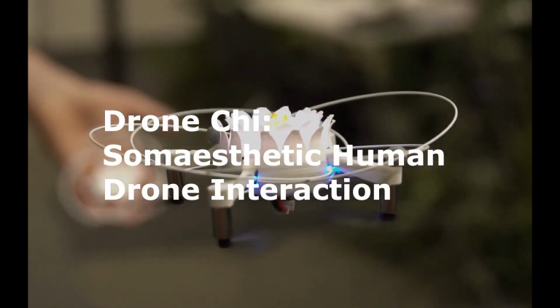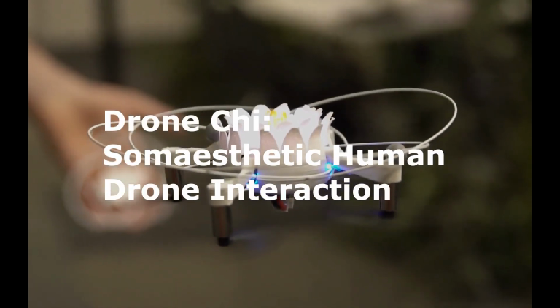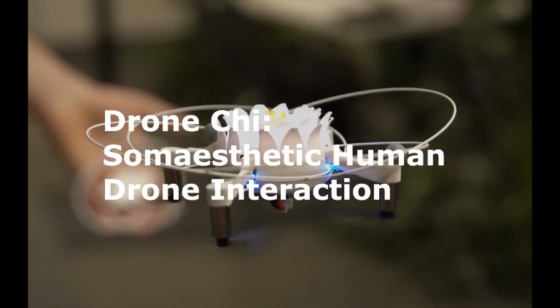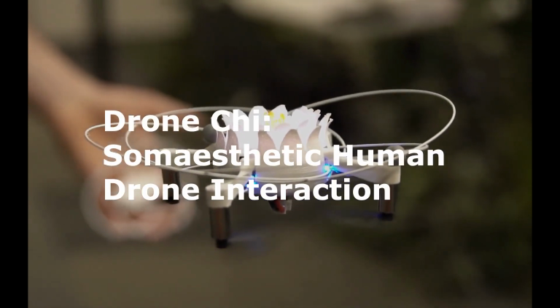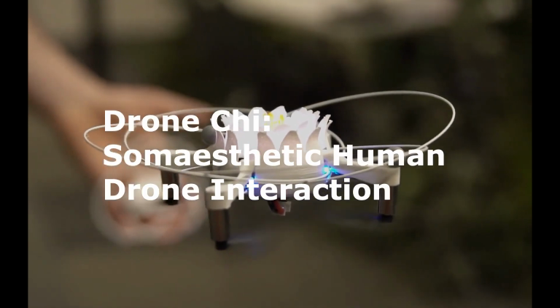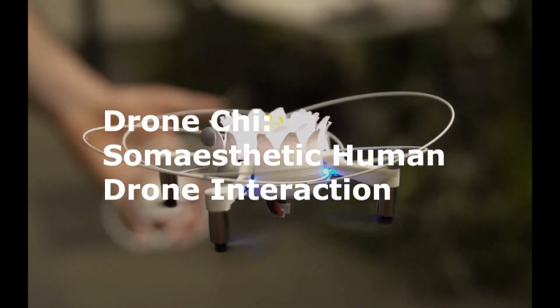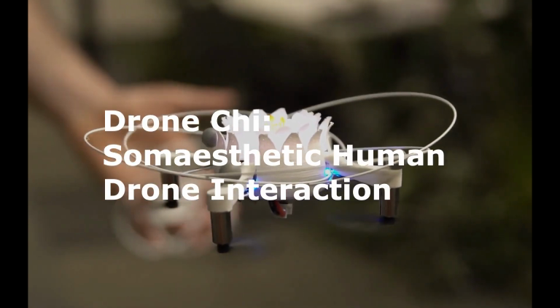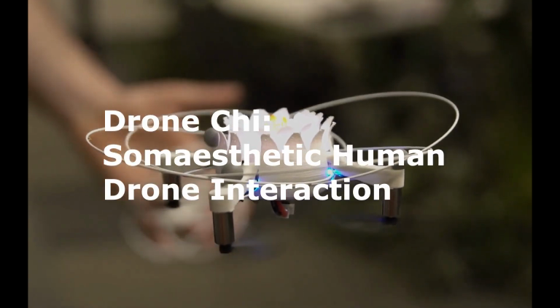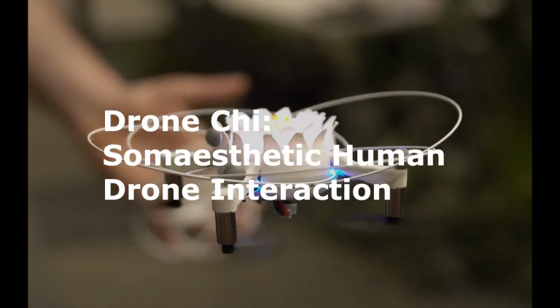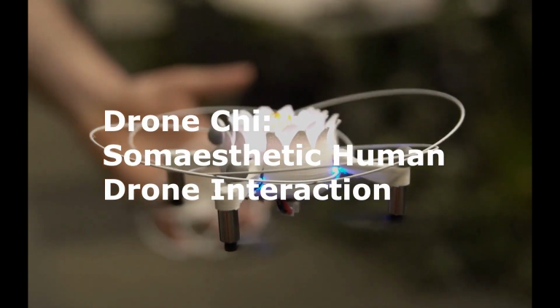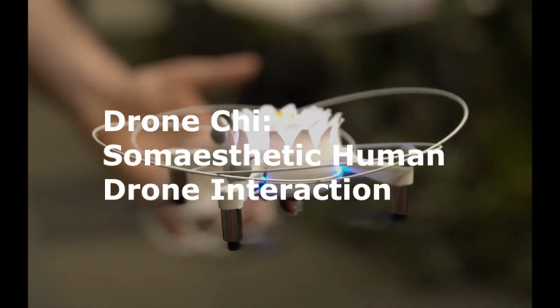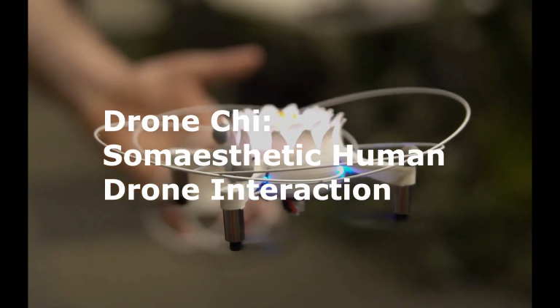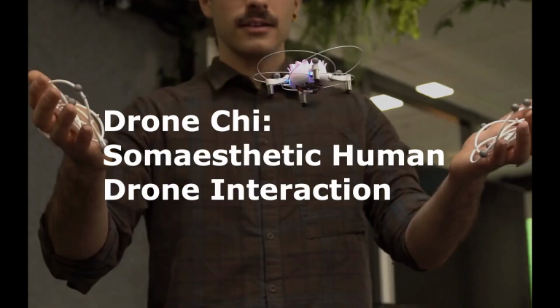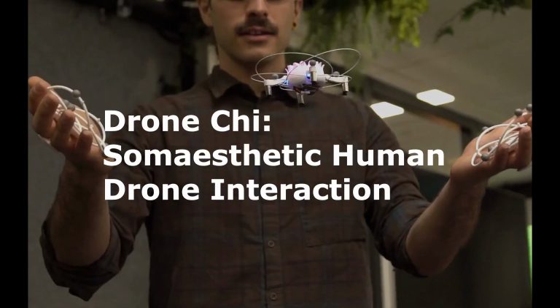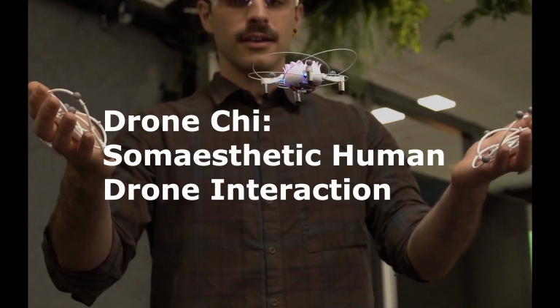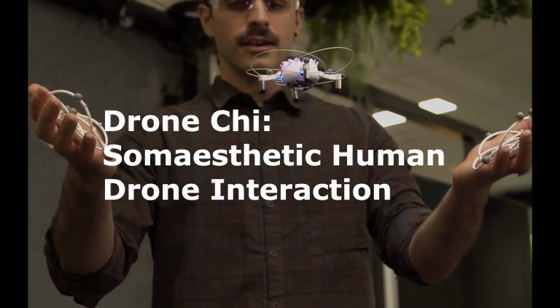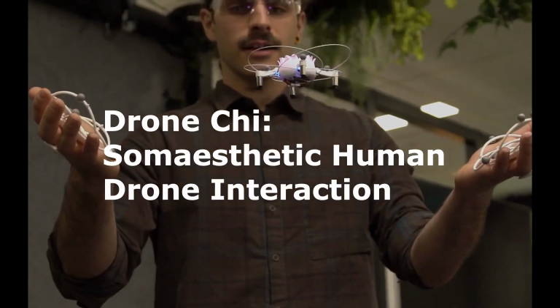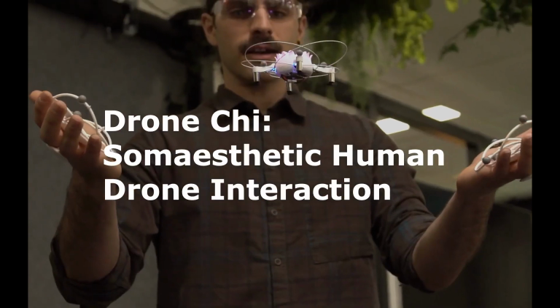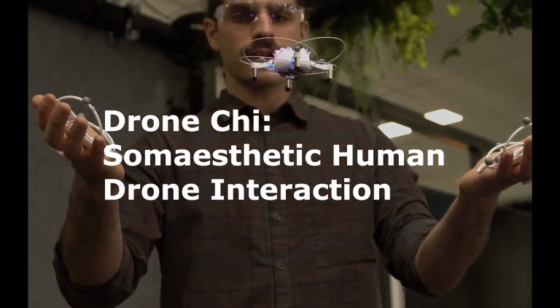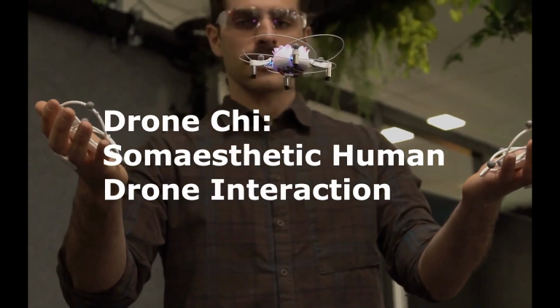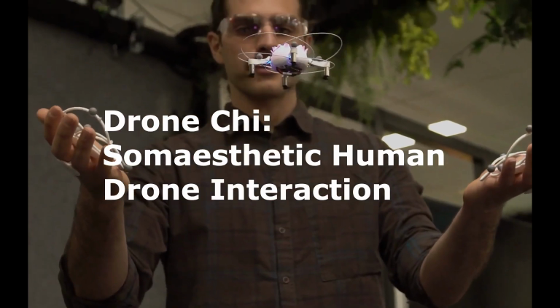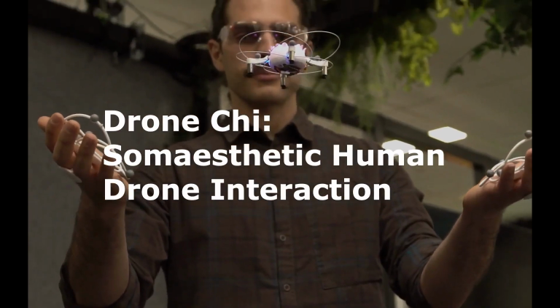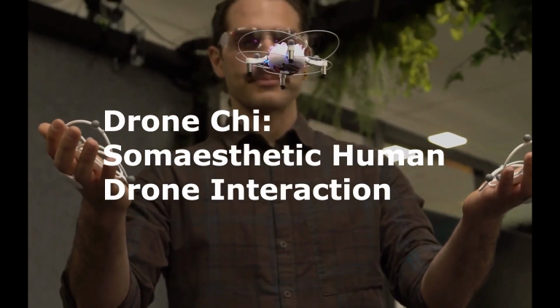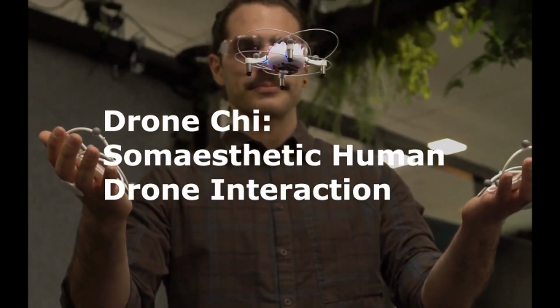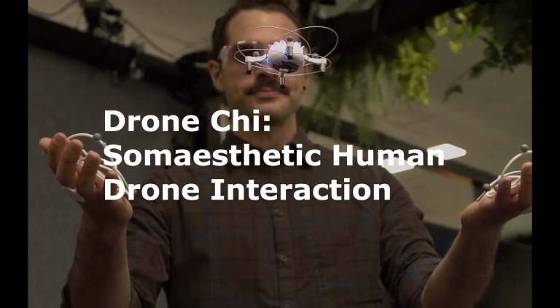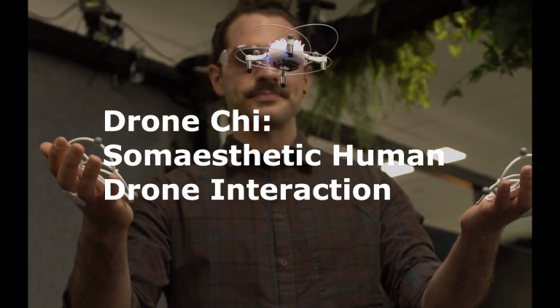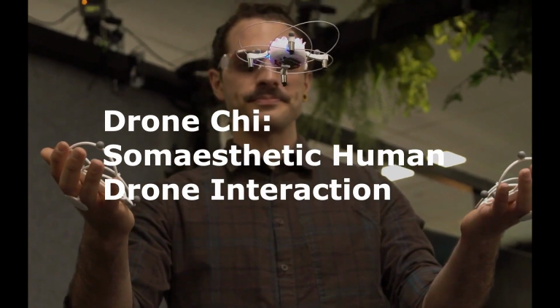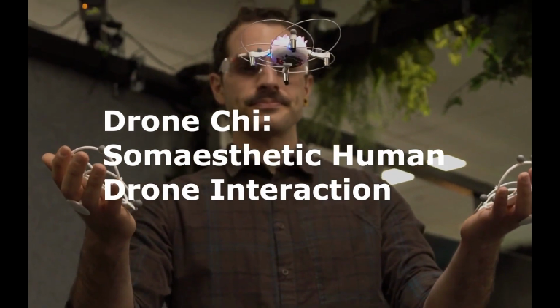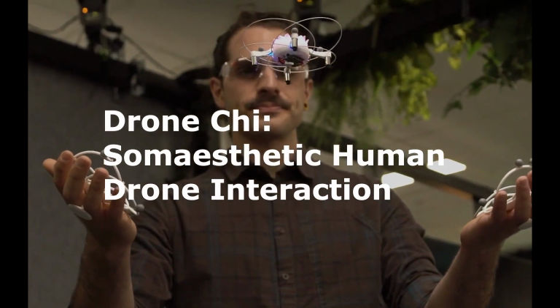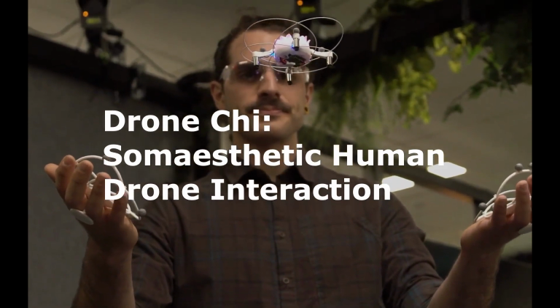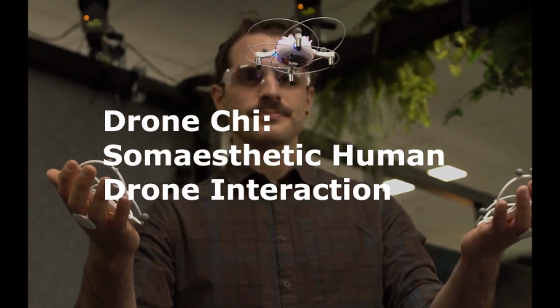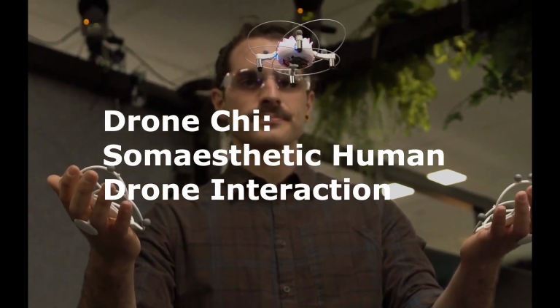Hi everyone, and thanks for joining me on my talk about Drone Qi, somaesthetic human-drone interaction.